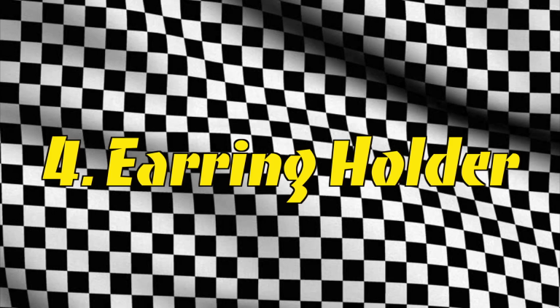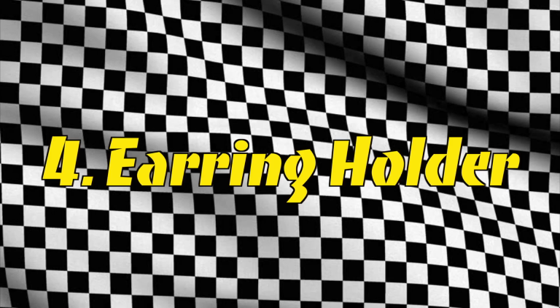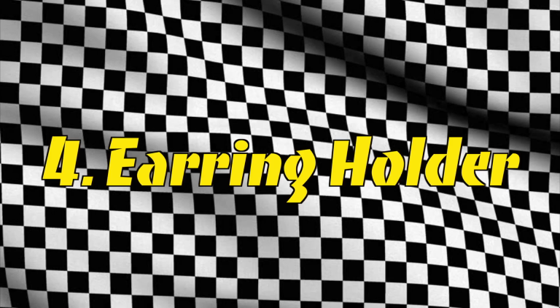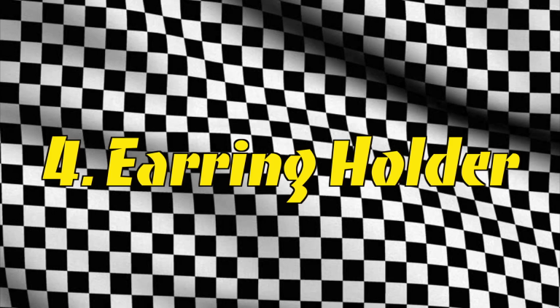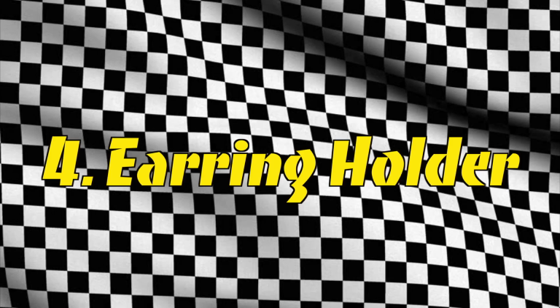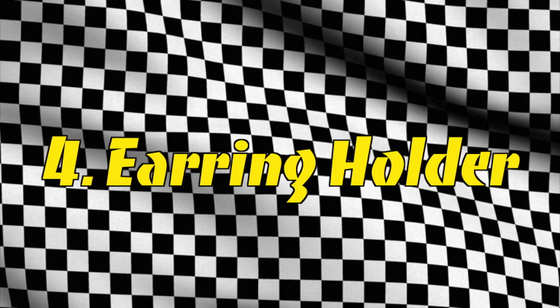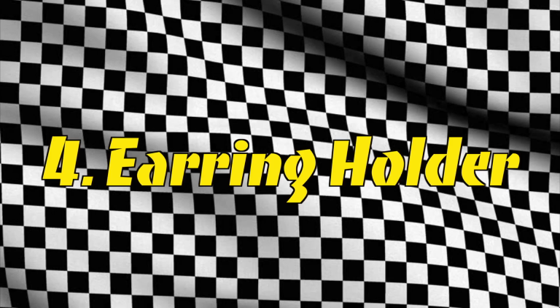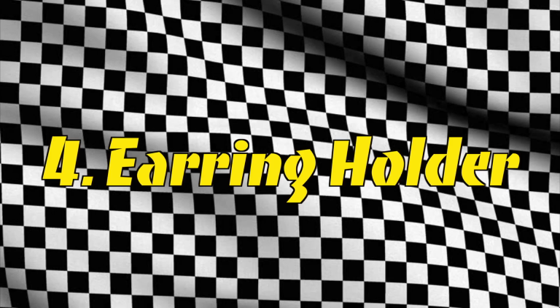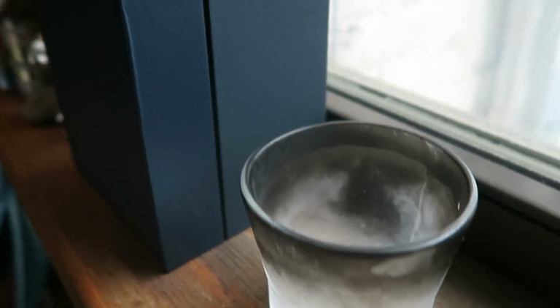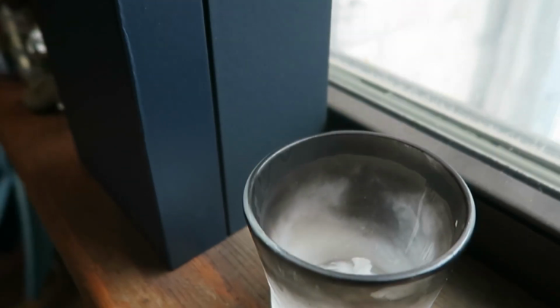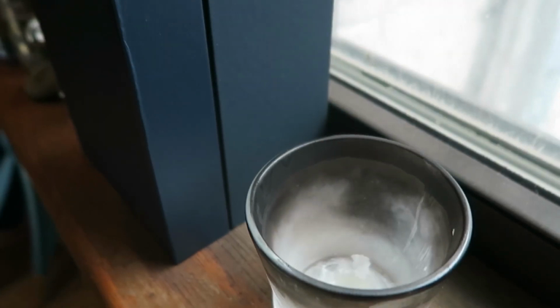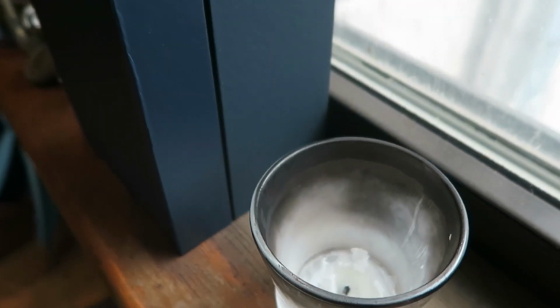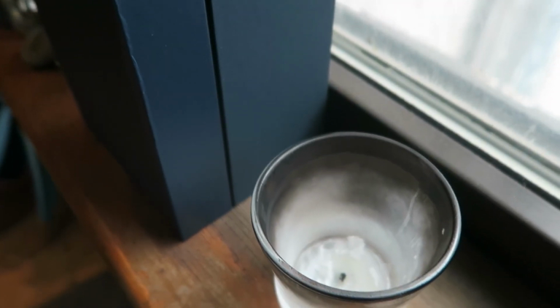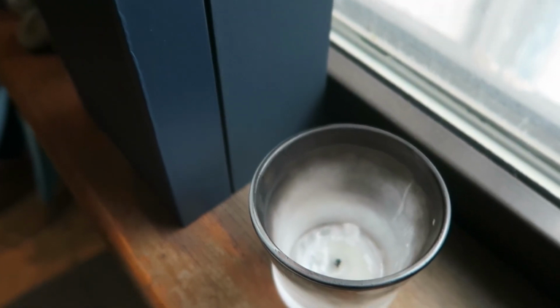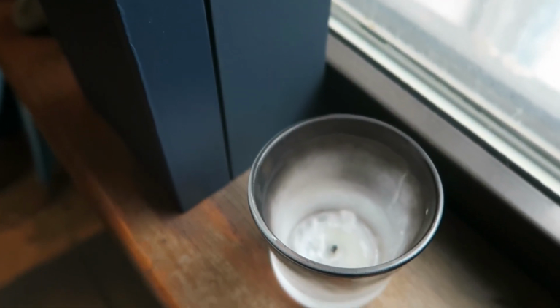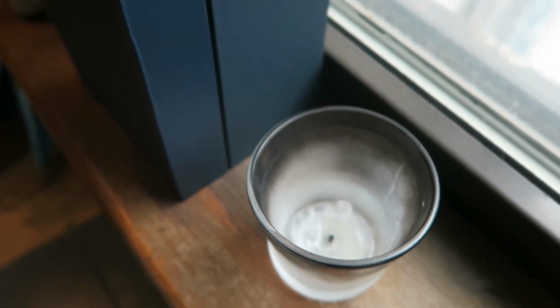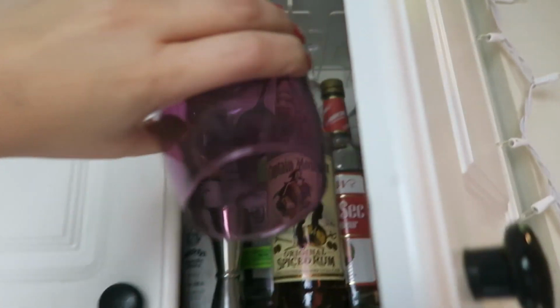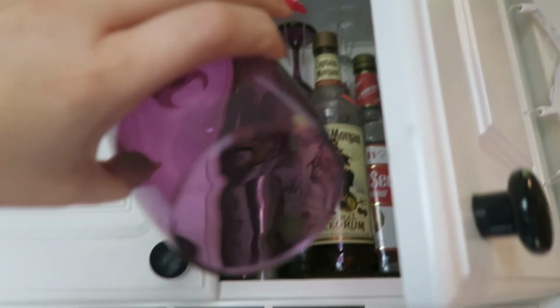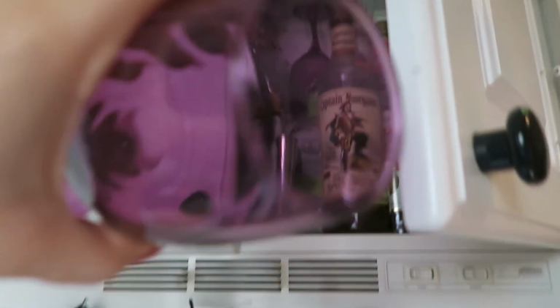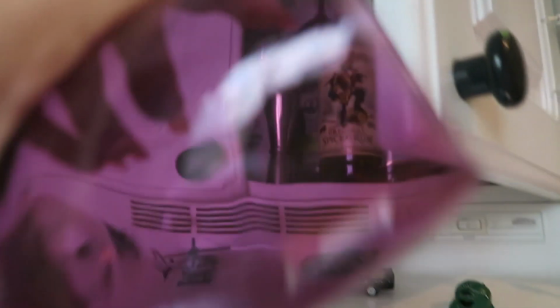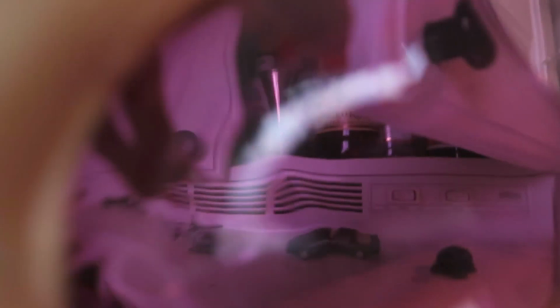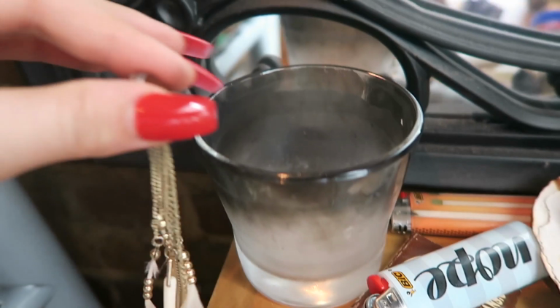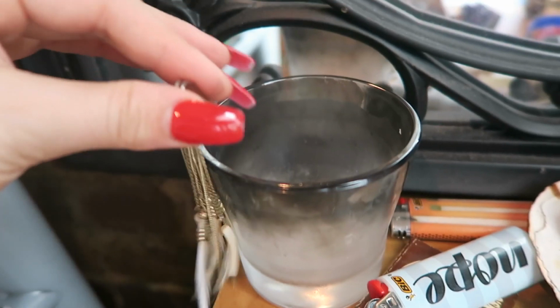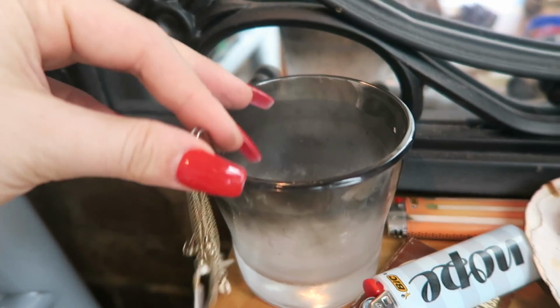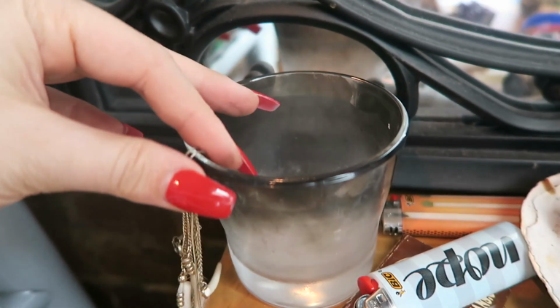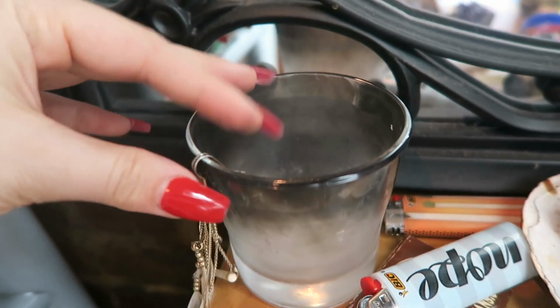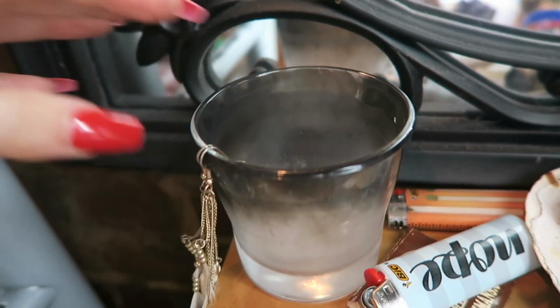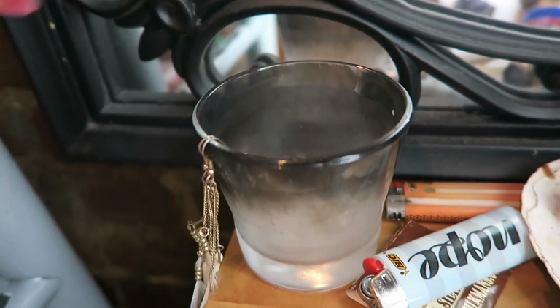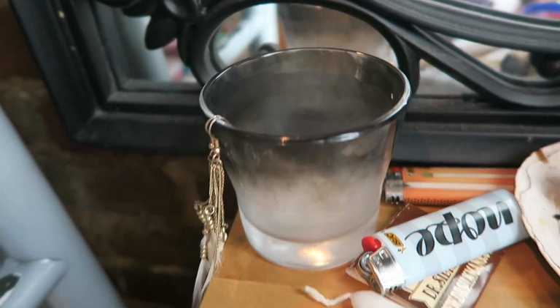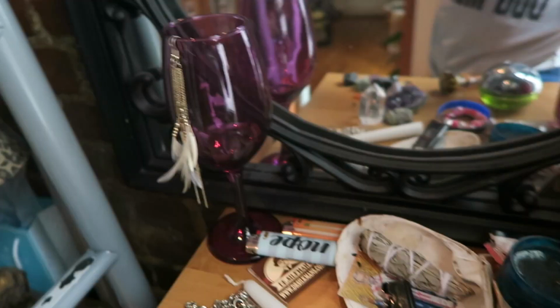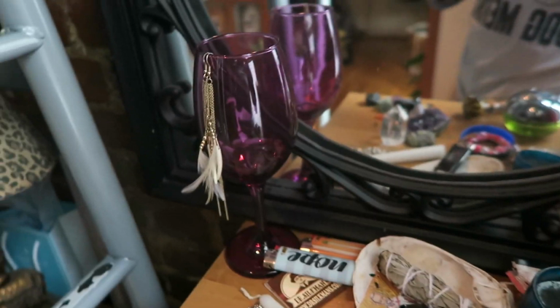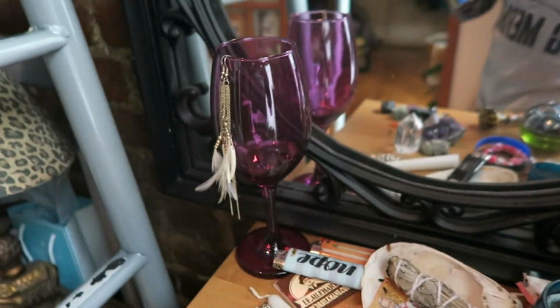The dangly earring holder. If you have a candle that's burned all the way down, or a wine glass that you're not using anymore, use it to store your earrings.